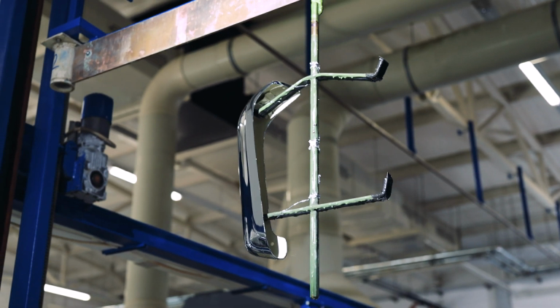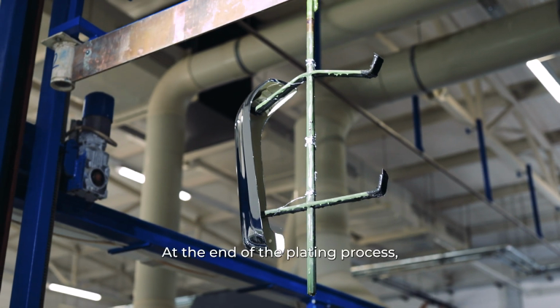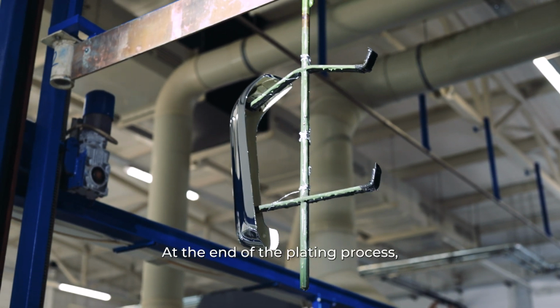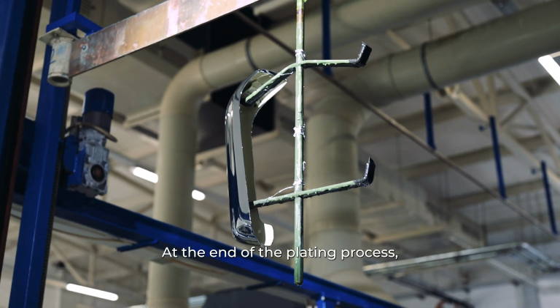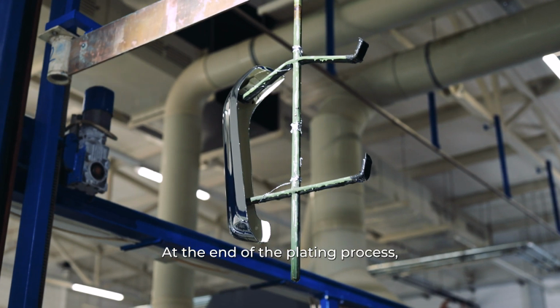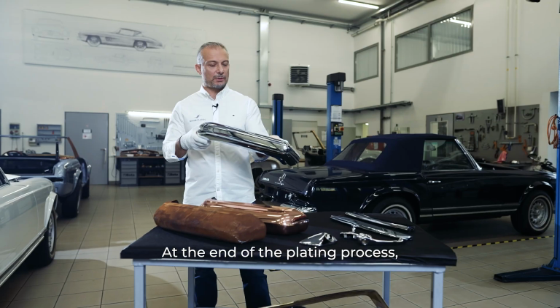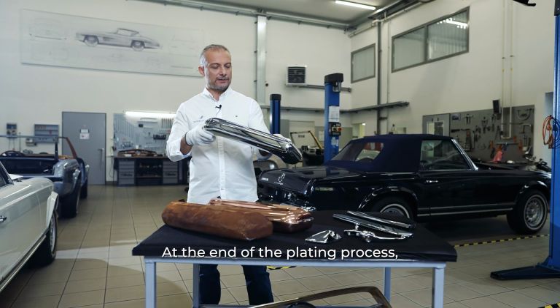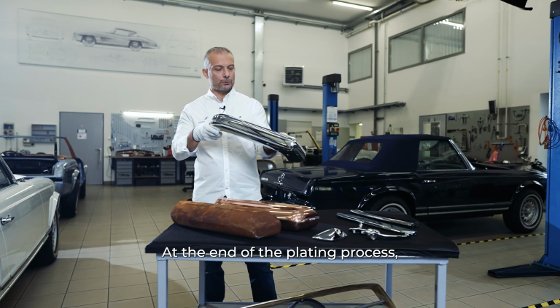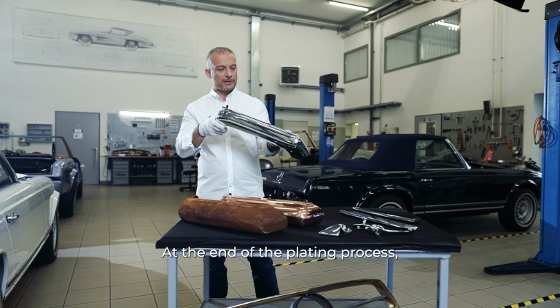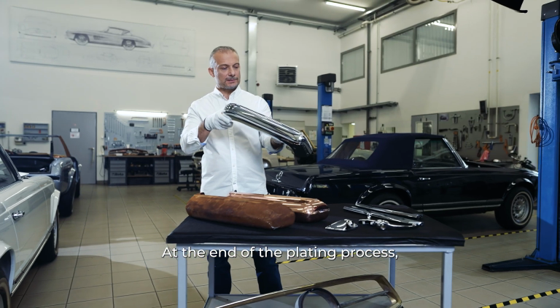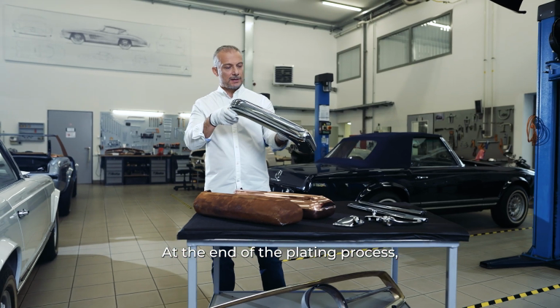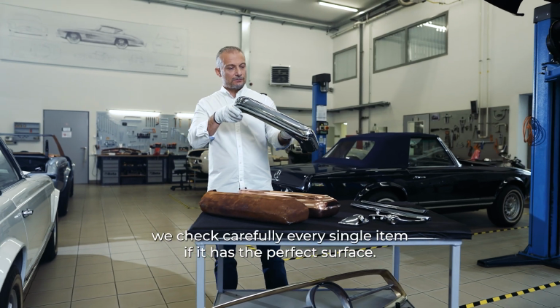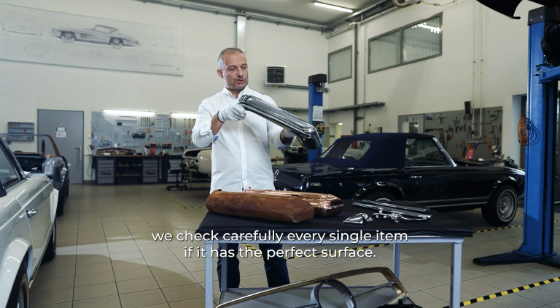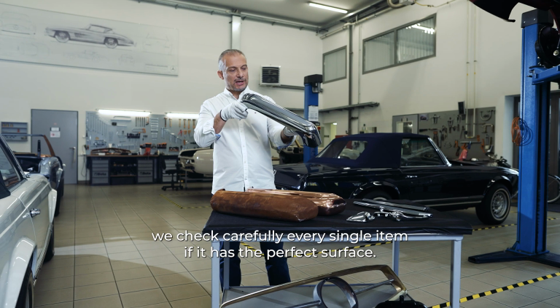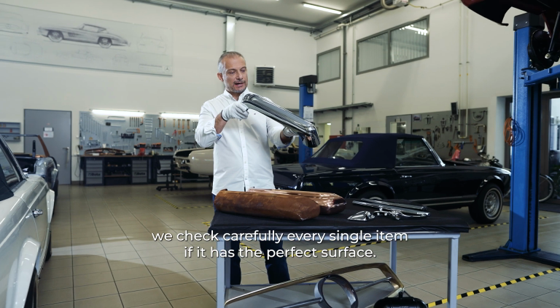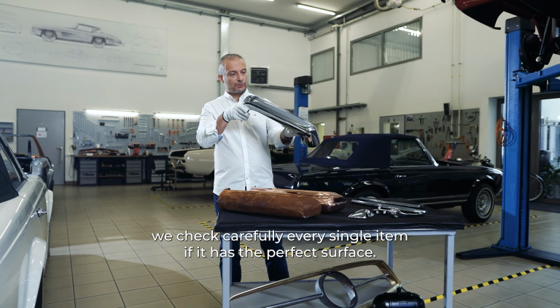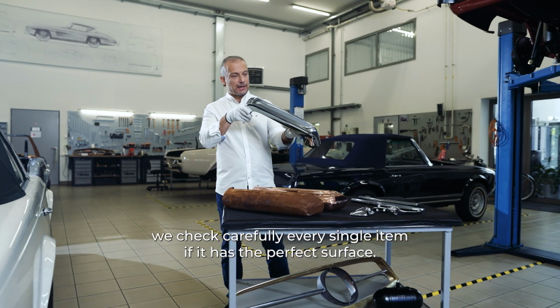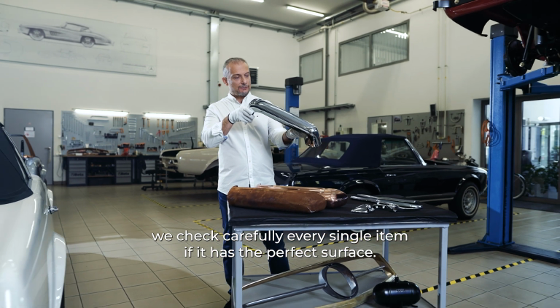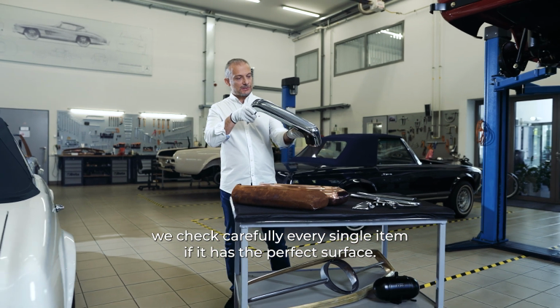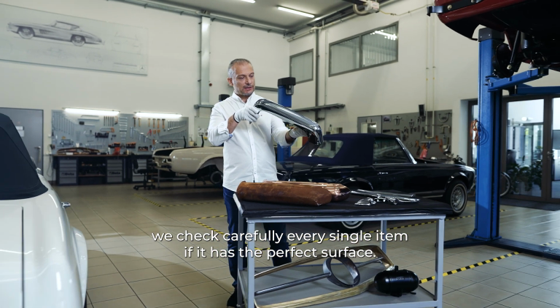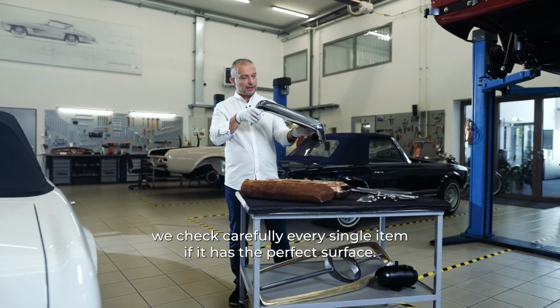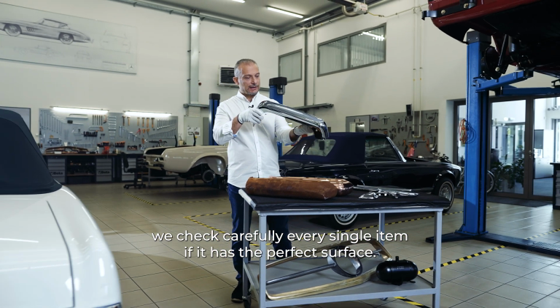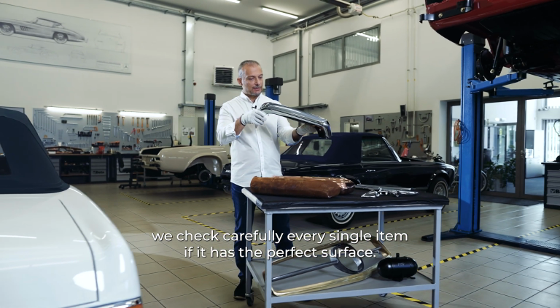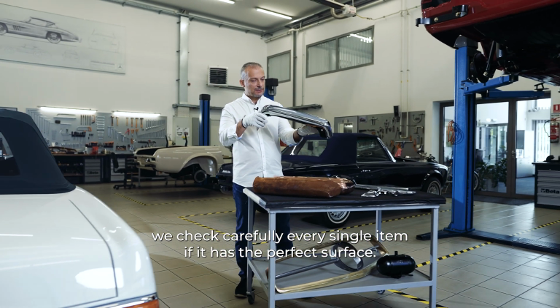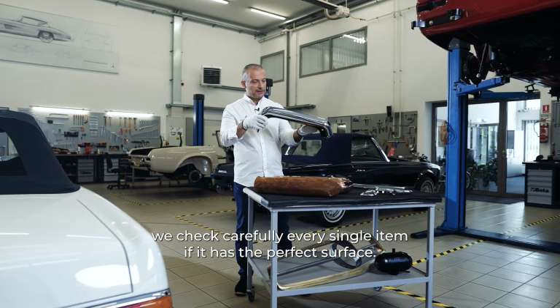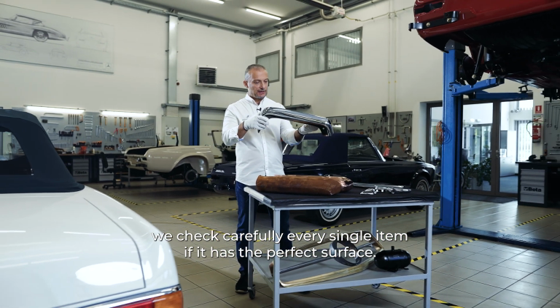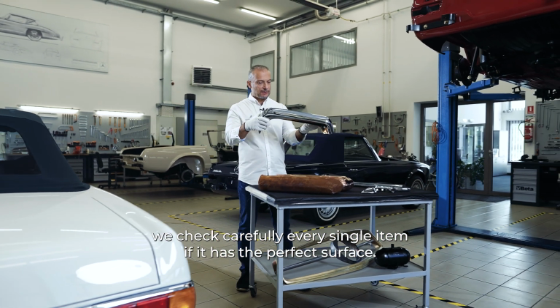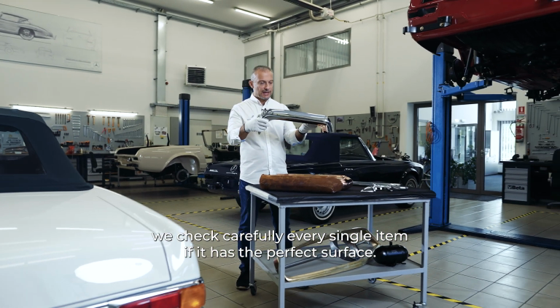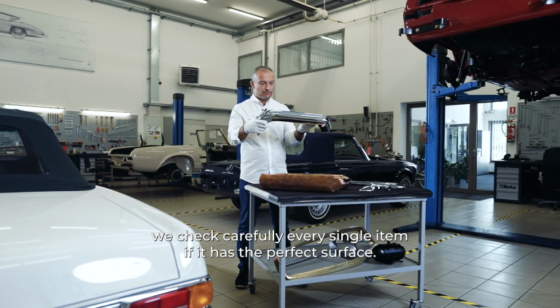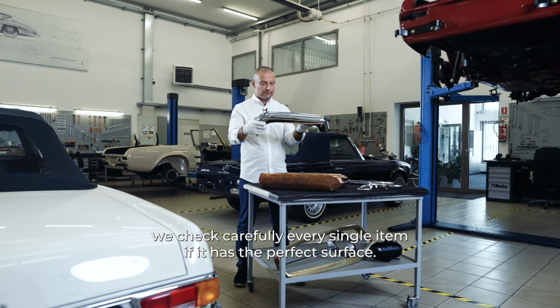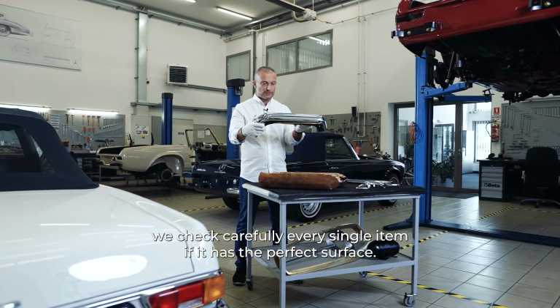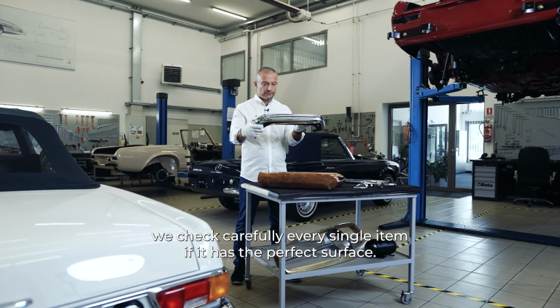At the end of the plating process, we check carefully every single item to verify that it has a perfect surface.